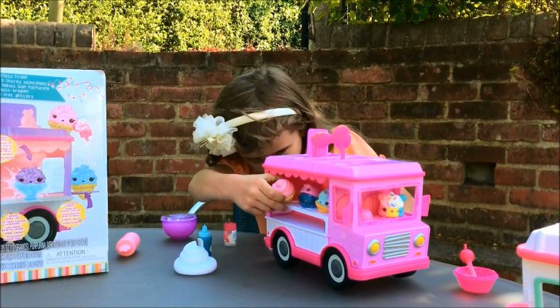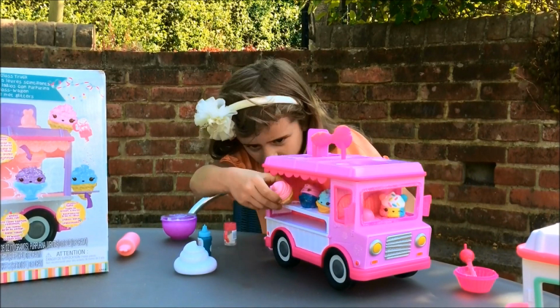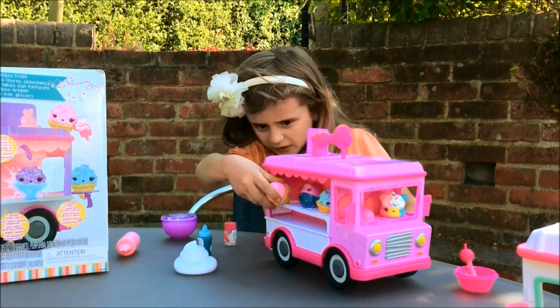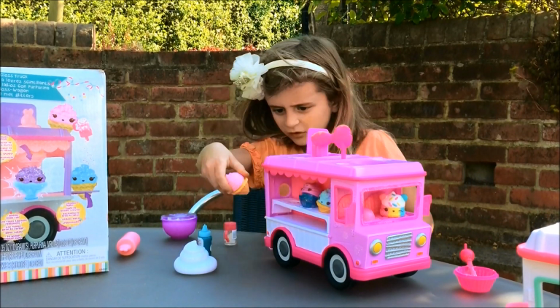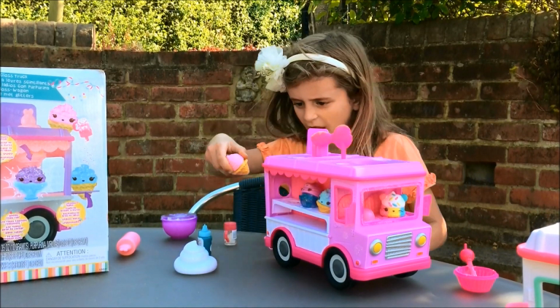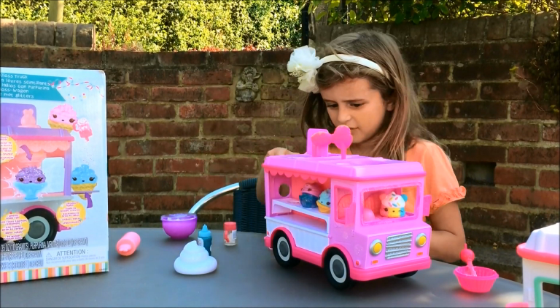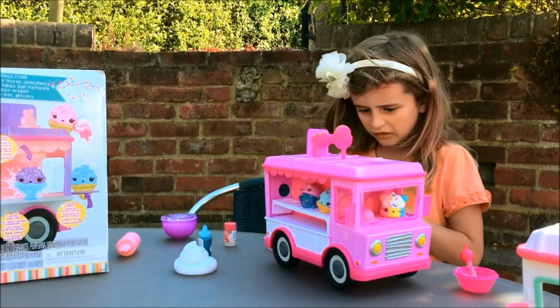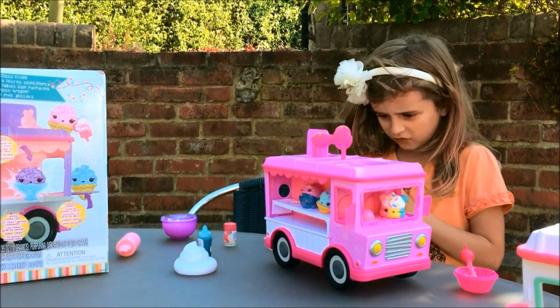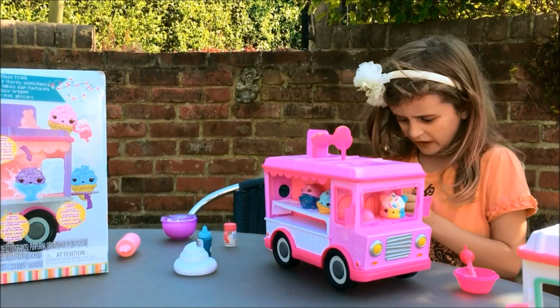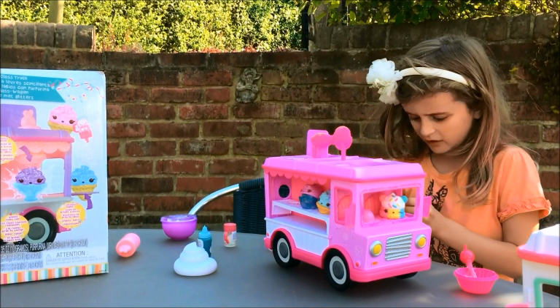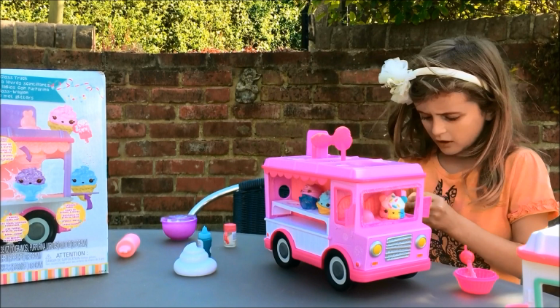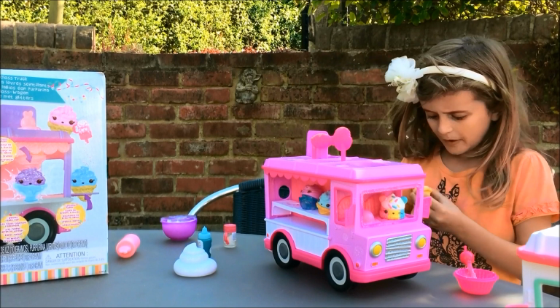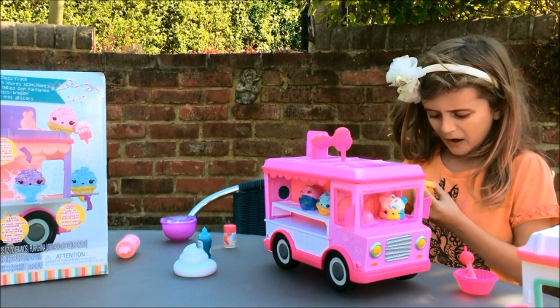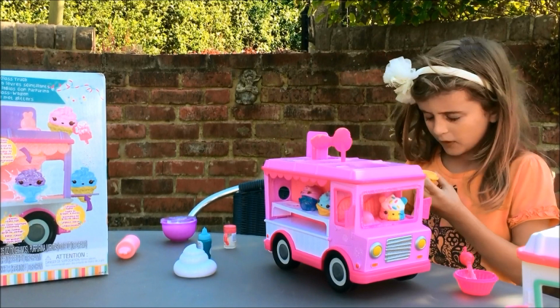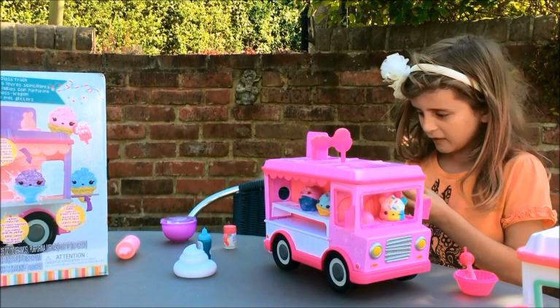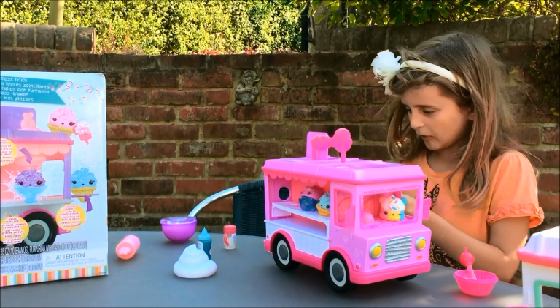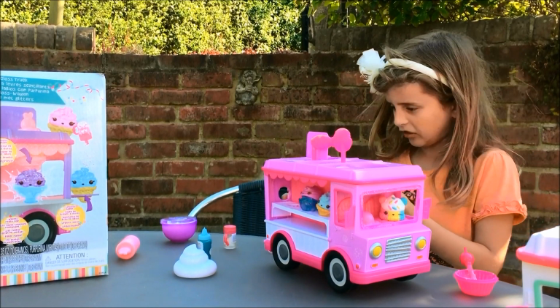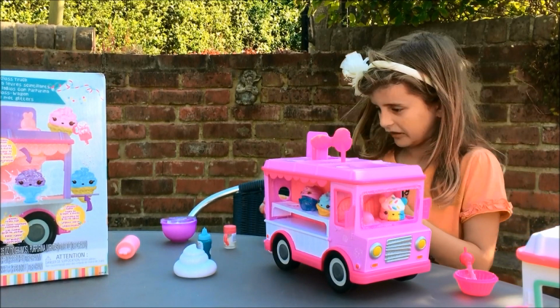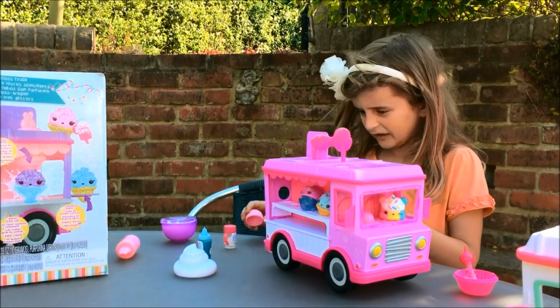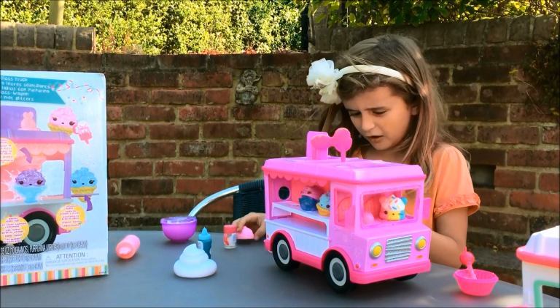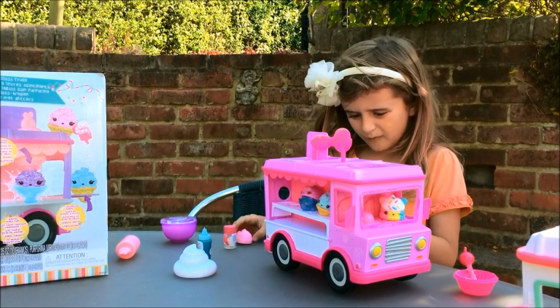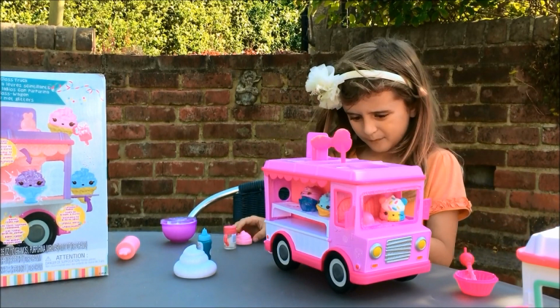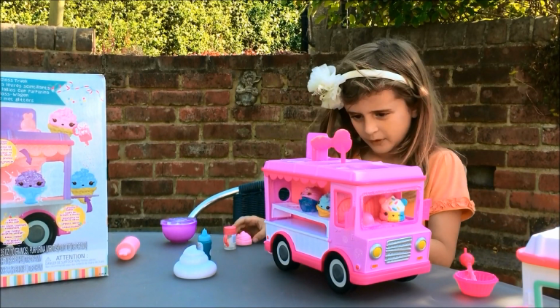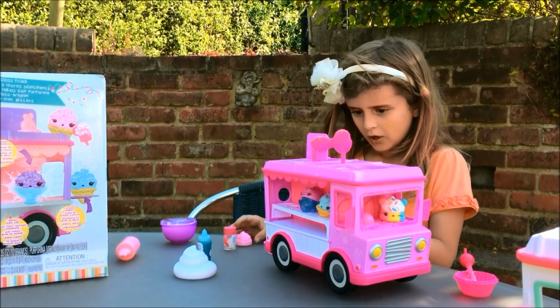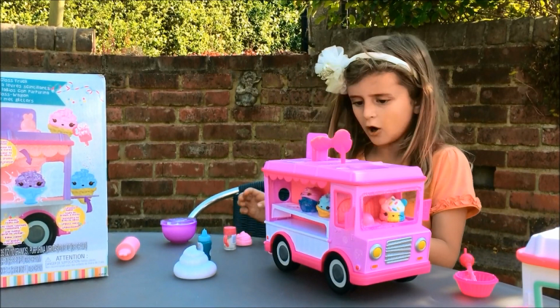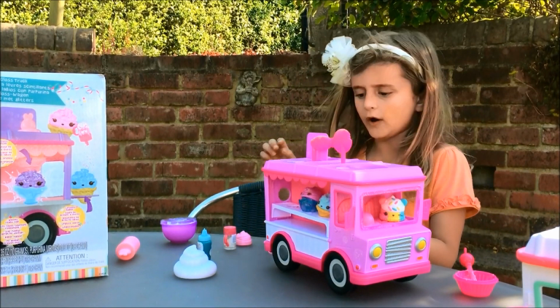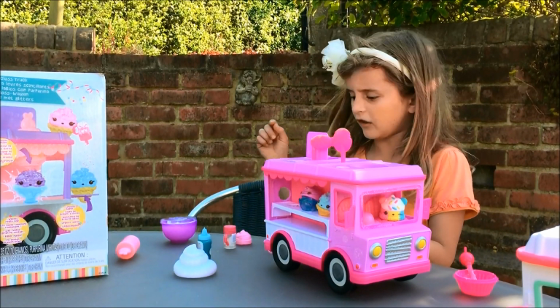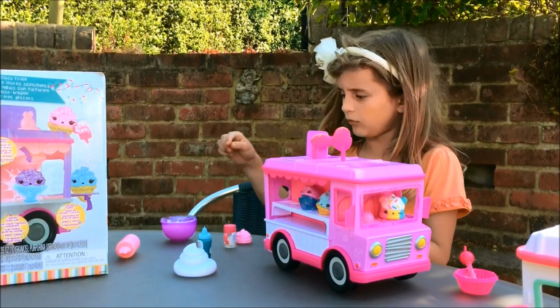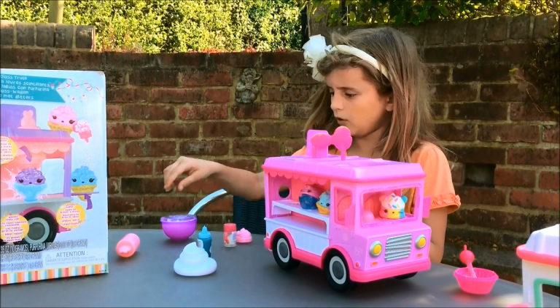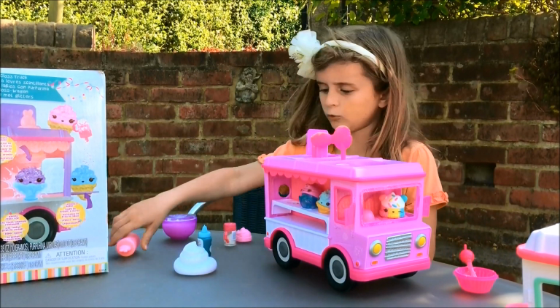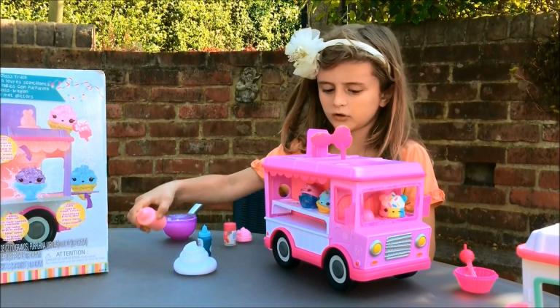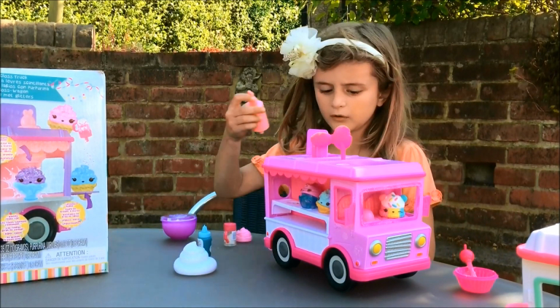We need to get this thing. But how are we supposed to stand it up? I guess we'll hold it.